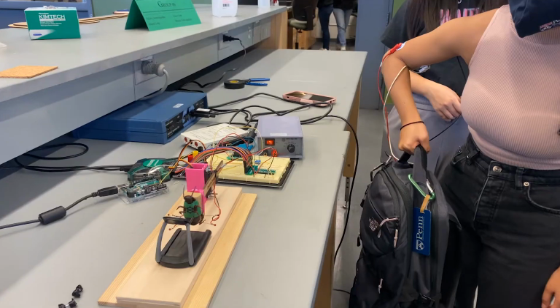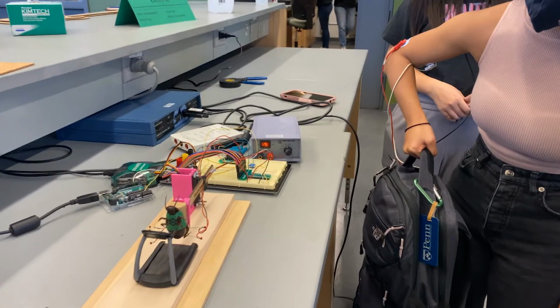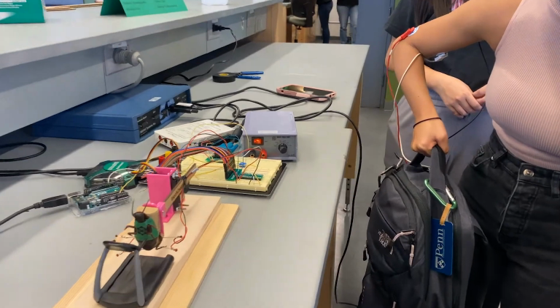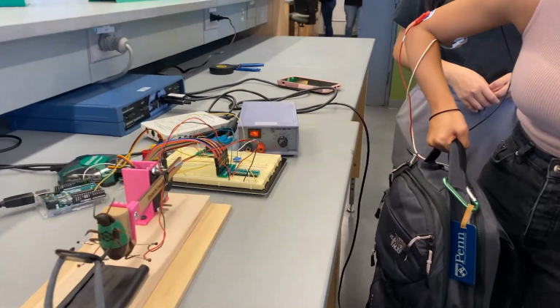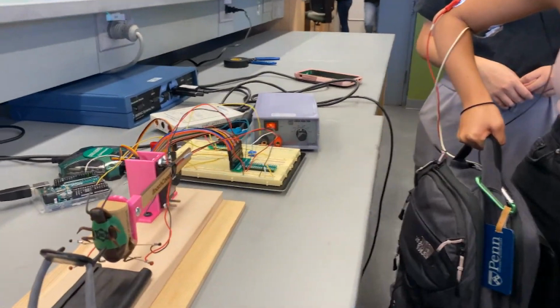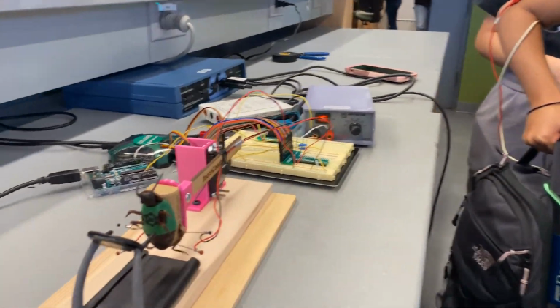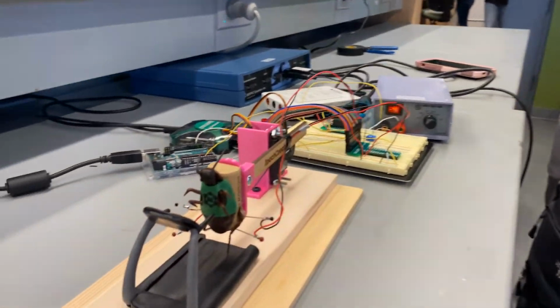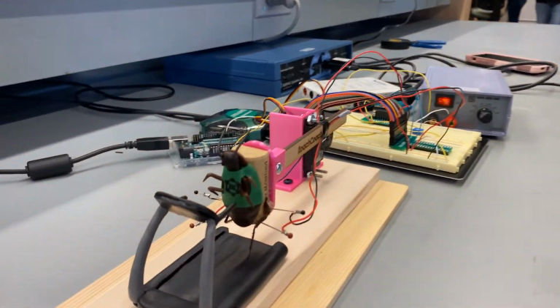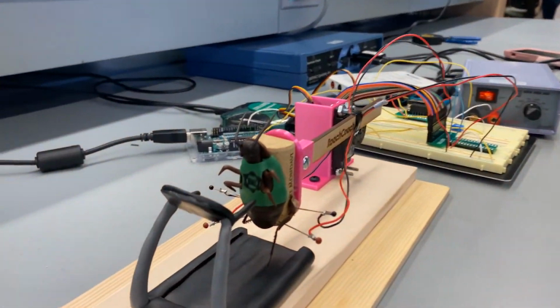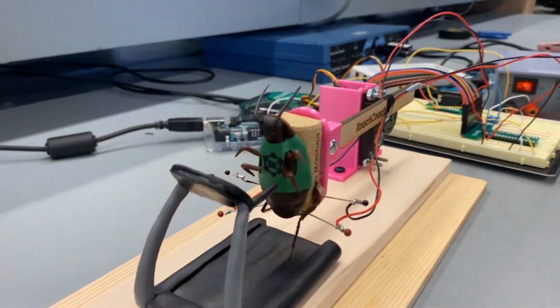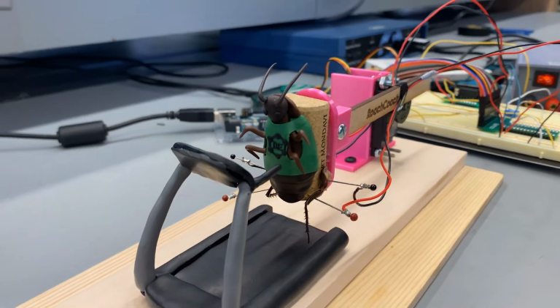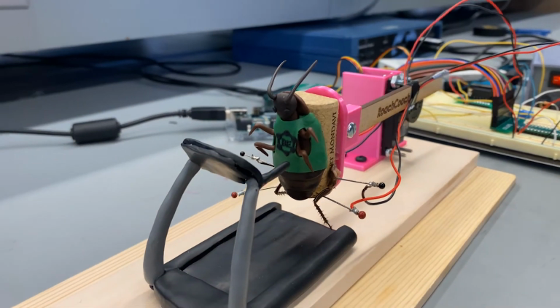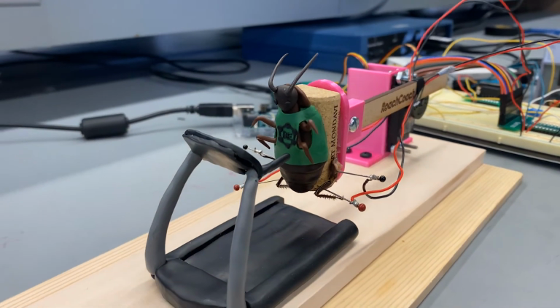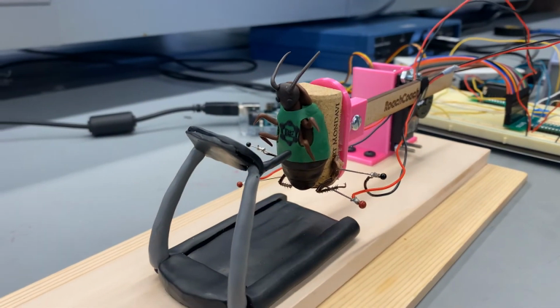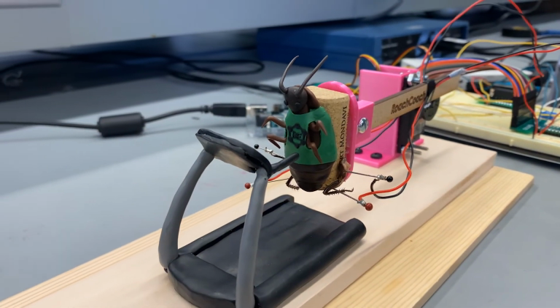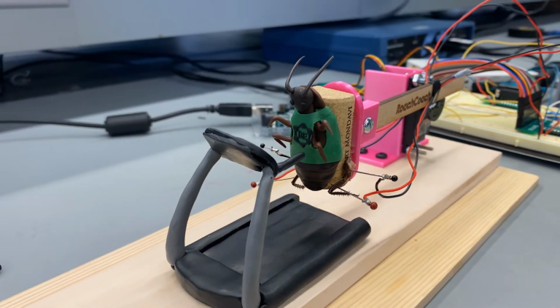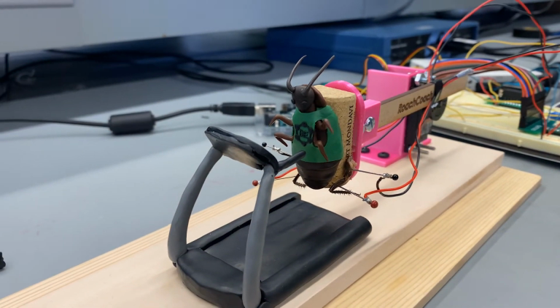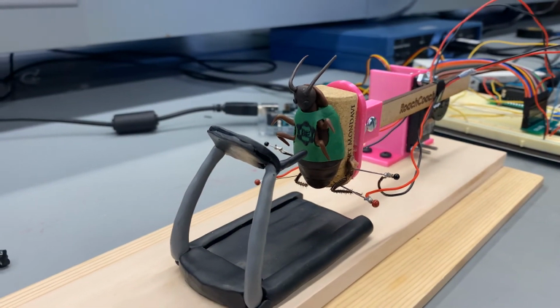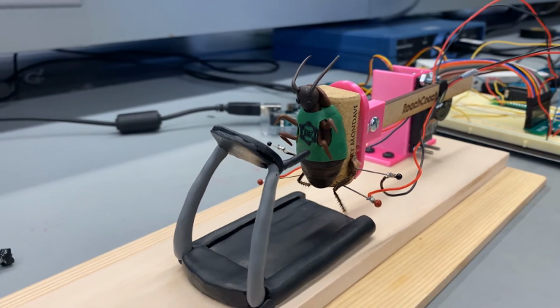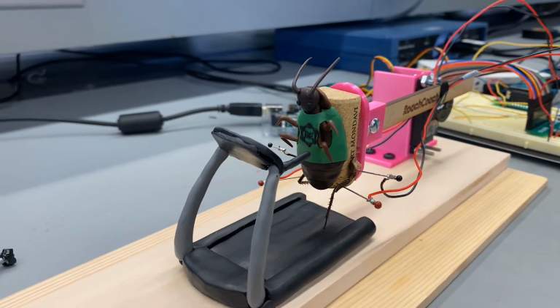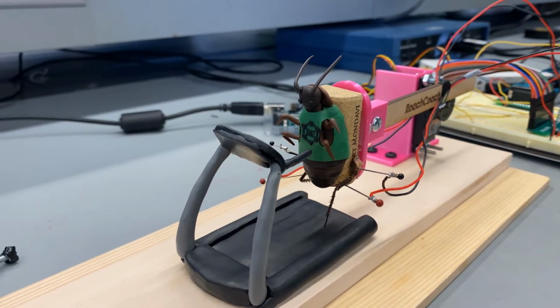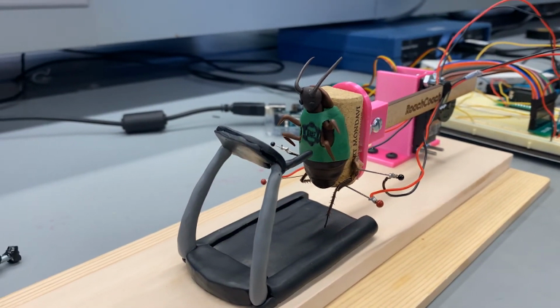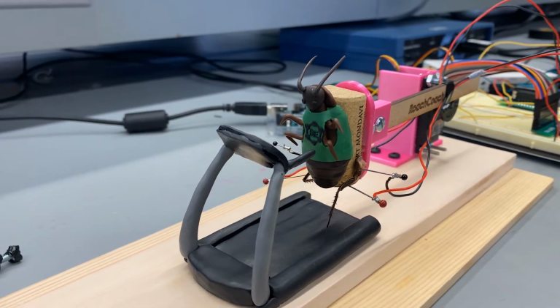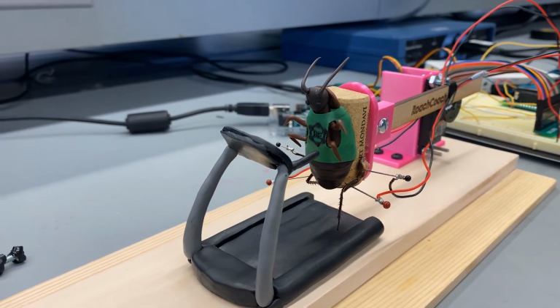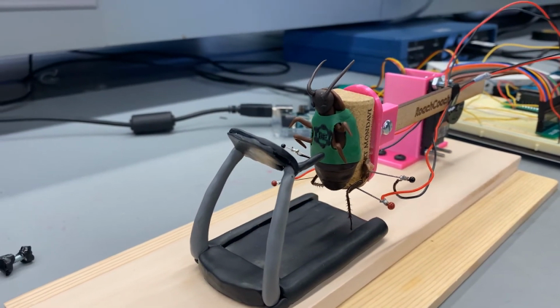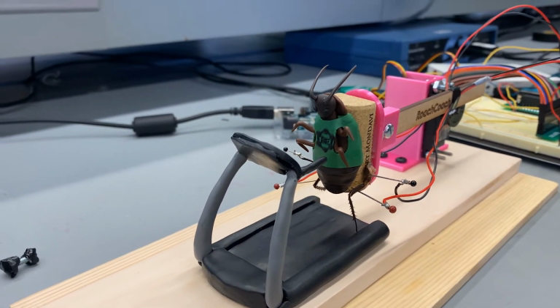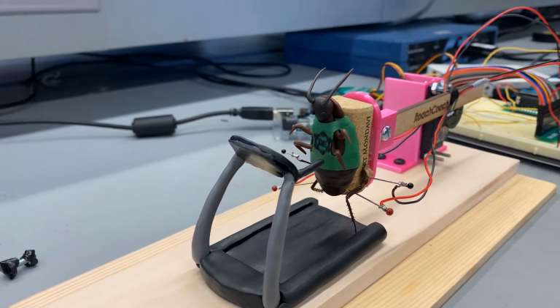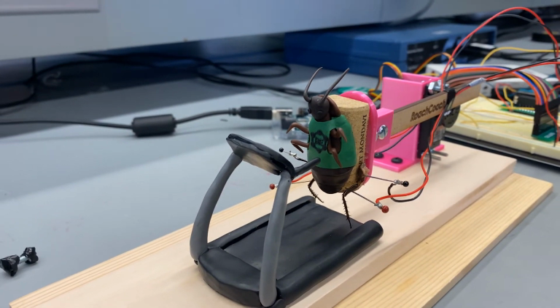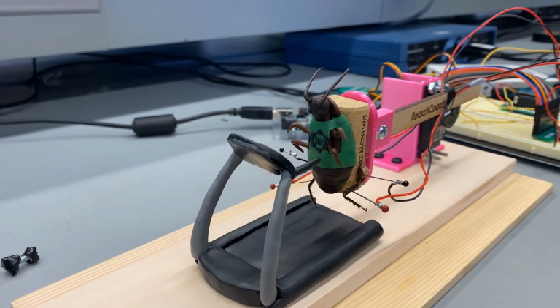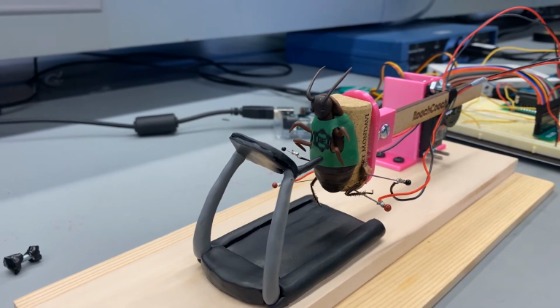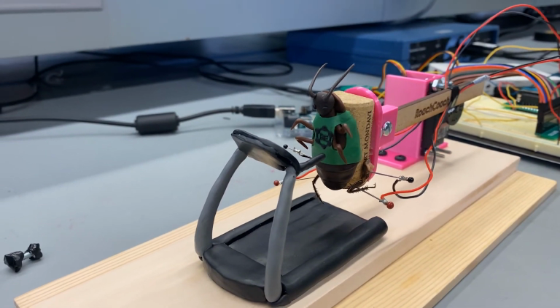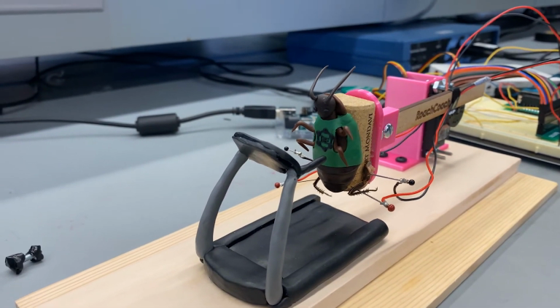And then for running, the servo stays in the same place and the legs are programmed to contract and extend alternately.